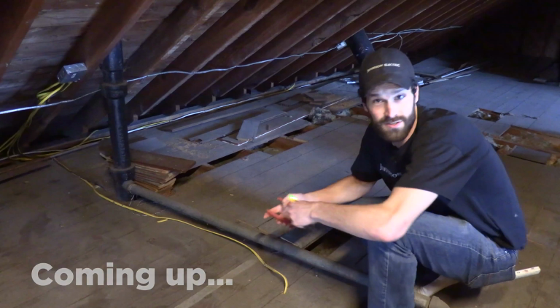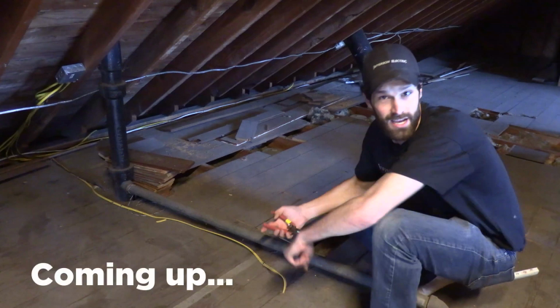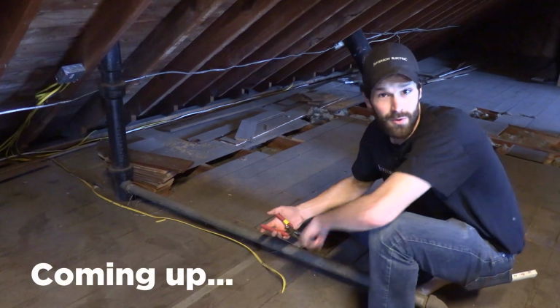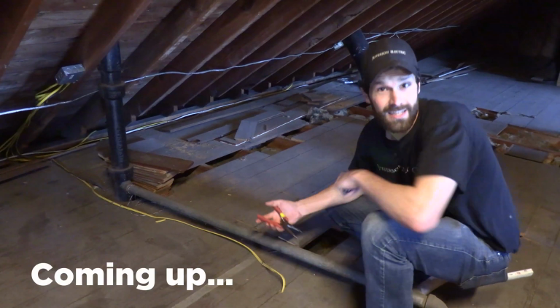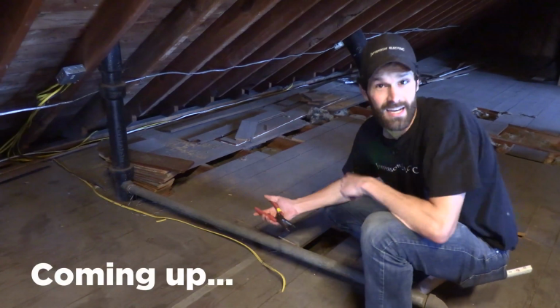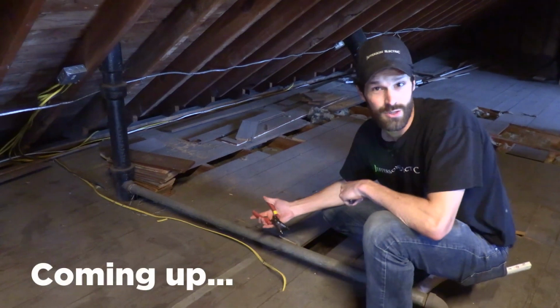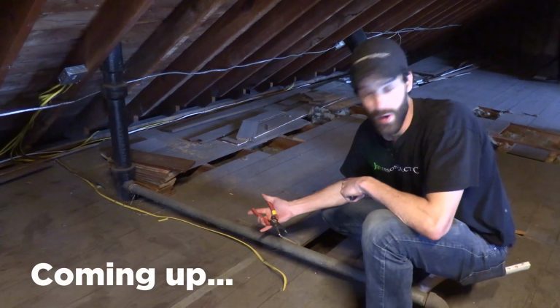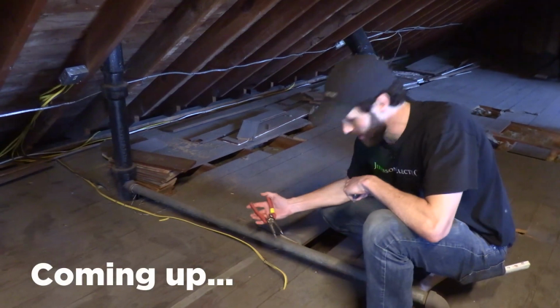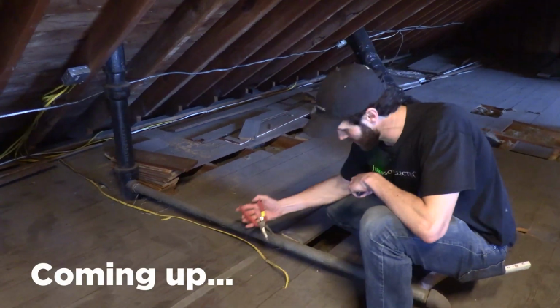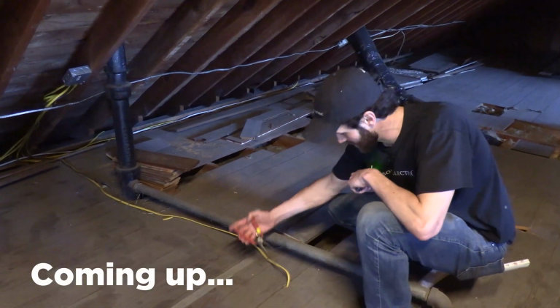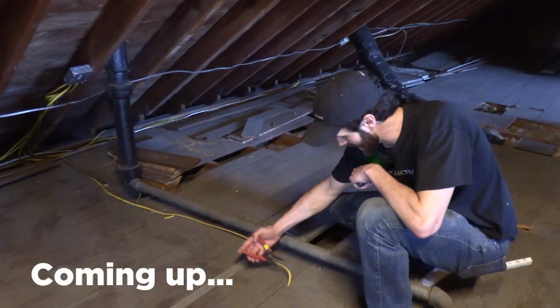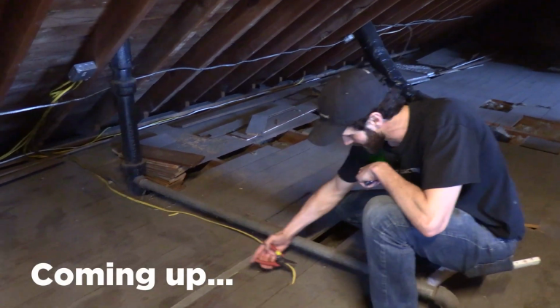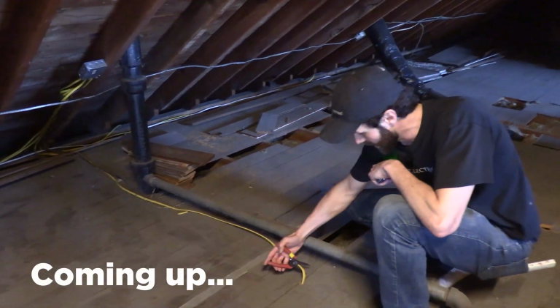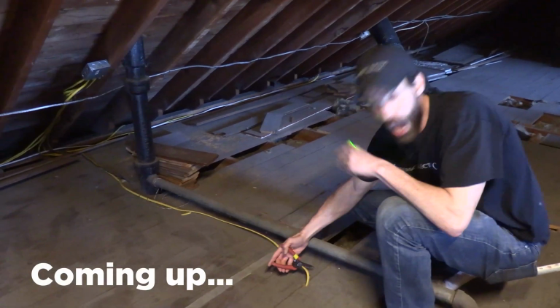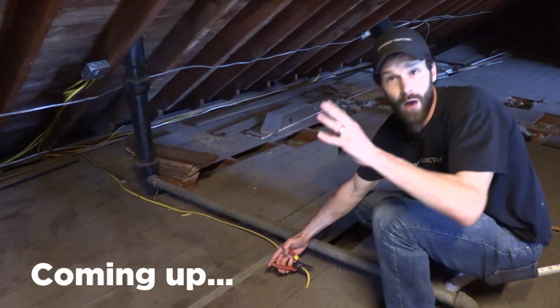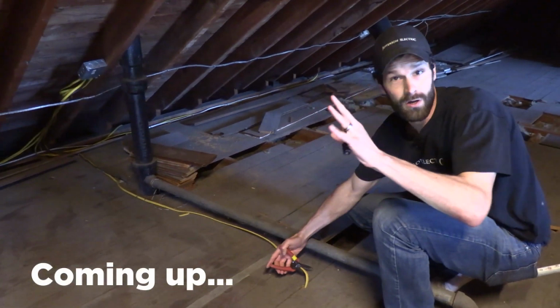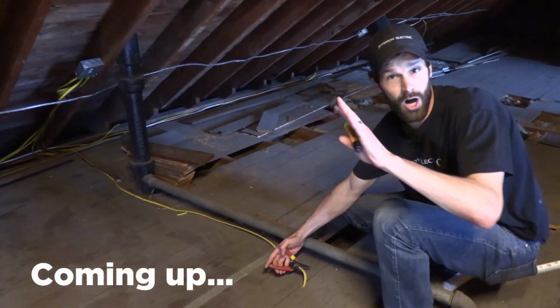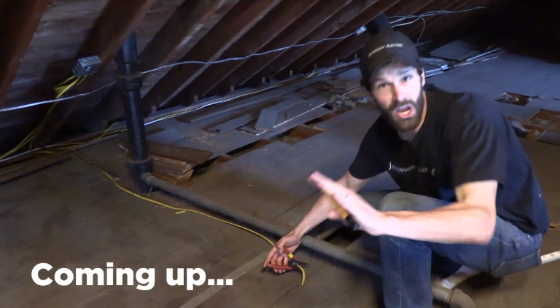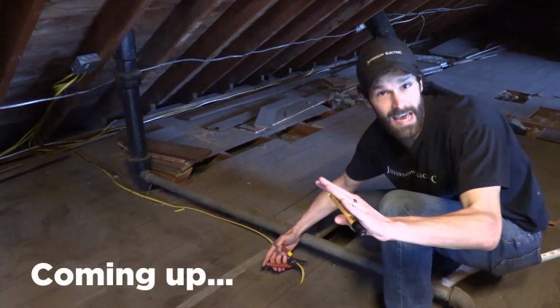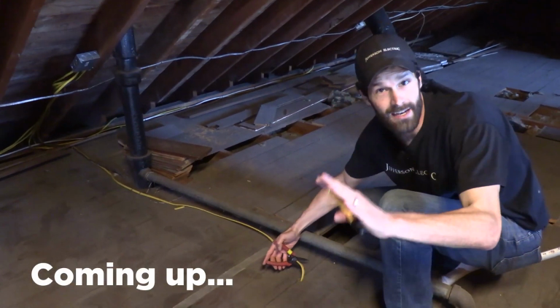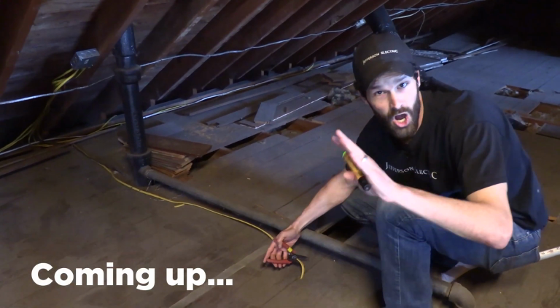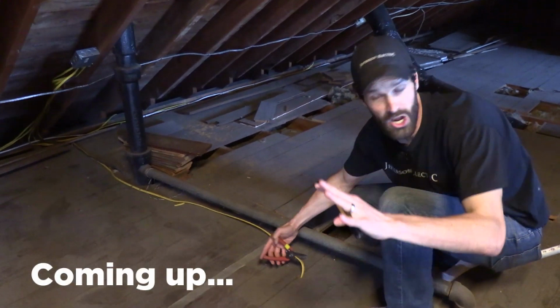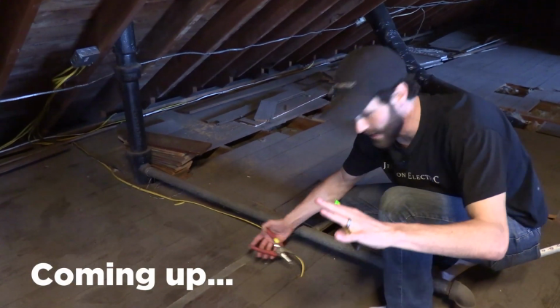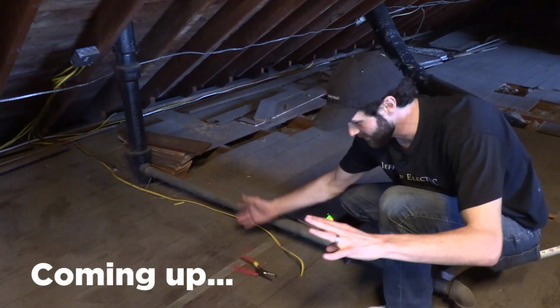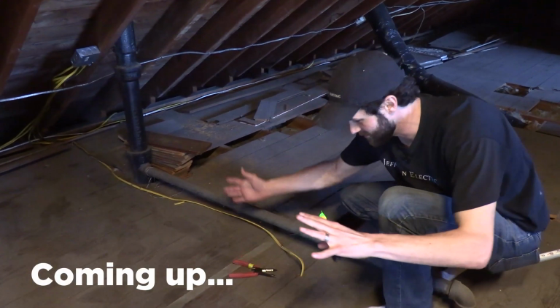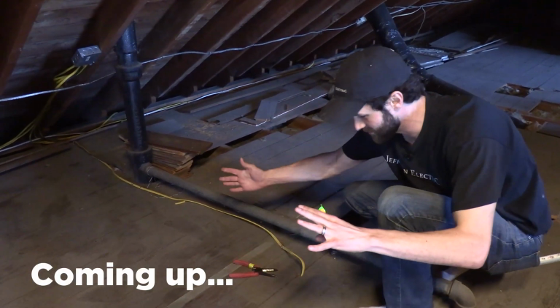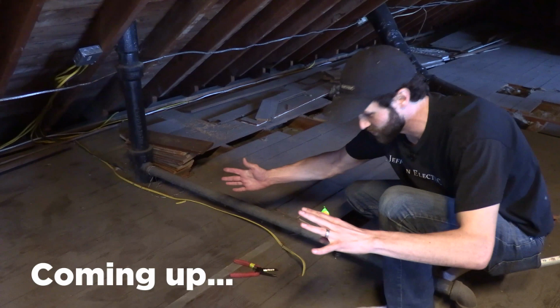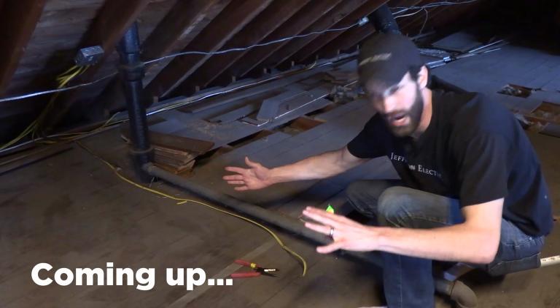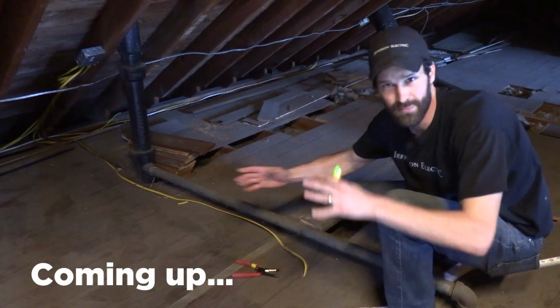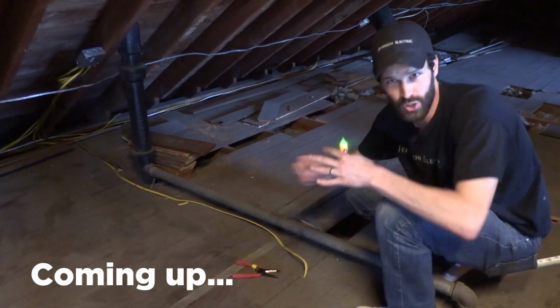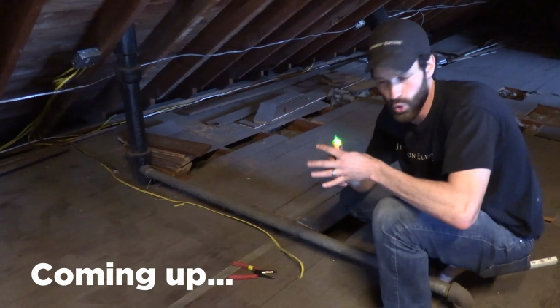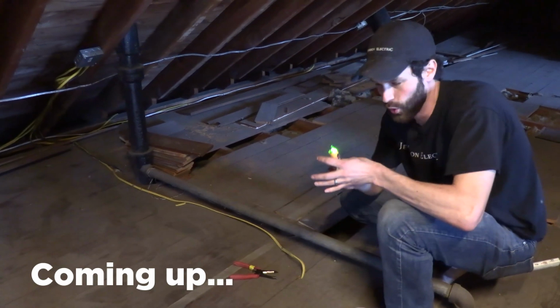So say you're wanting to cut this wire up here in the attic. Oh! Hold it! Hold it! Drop the tool!